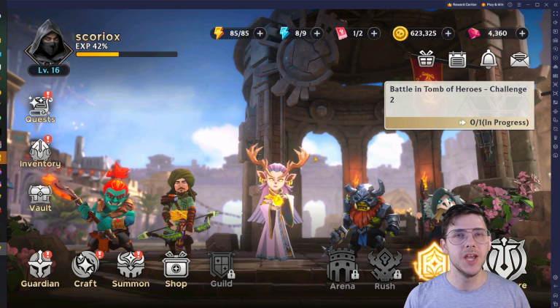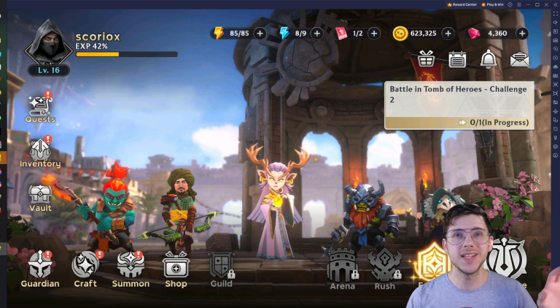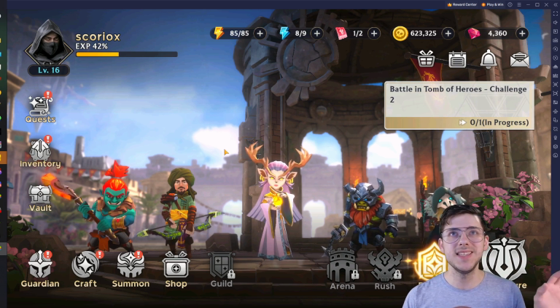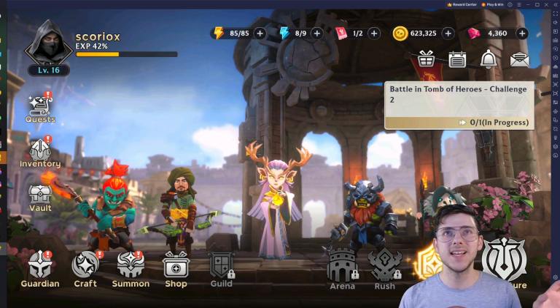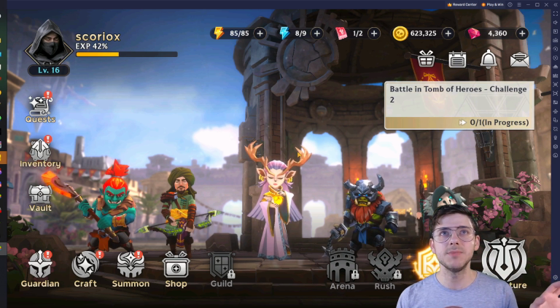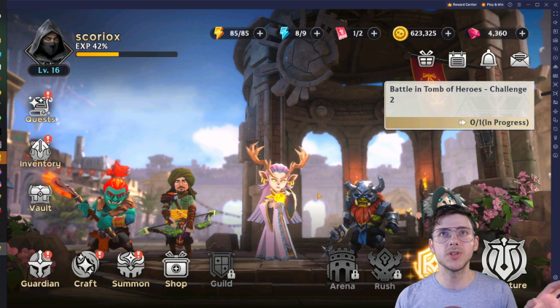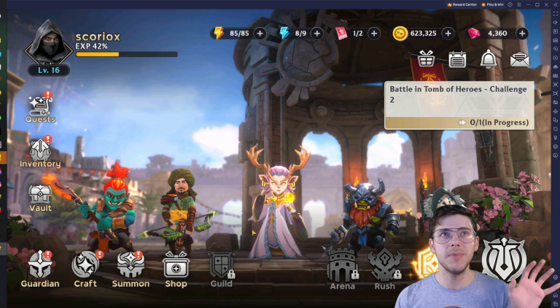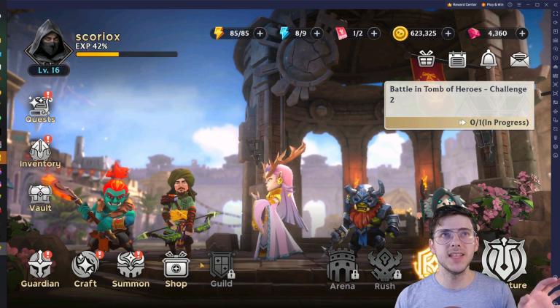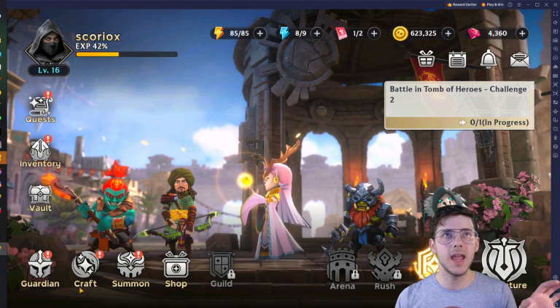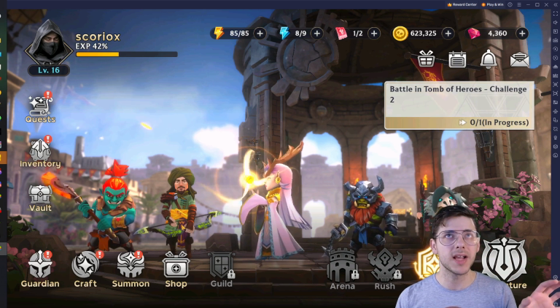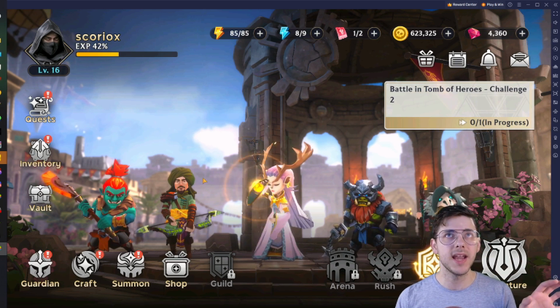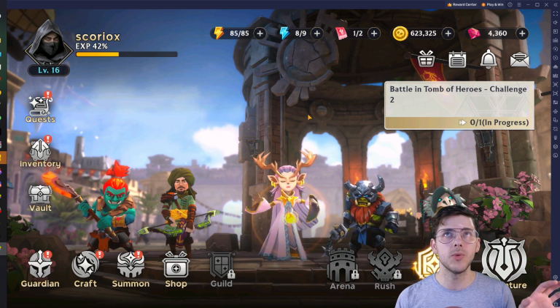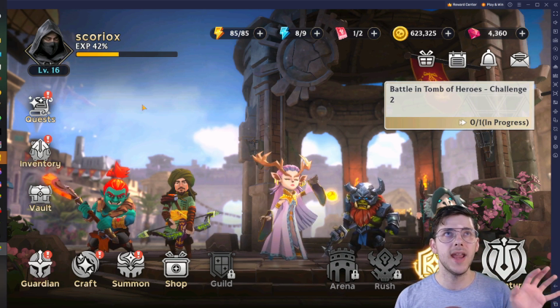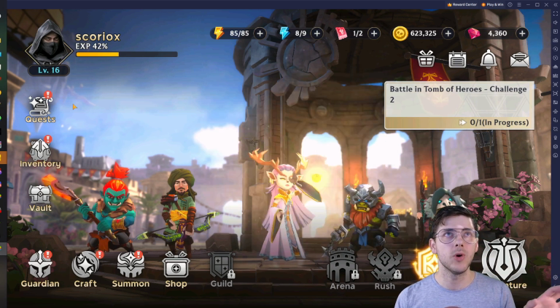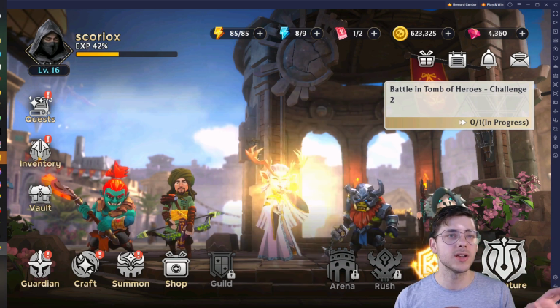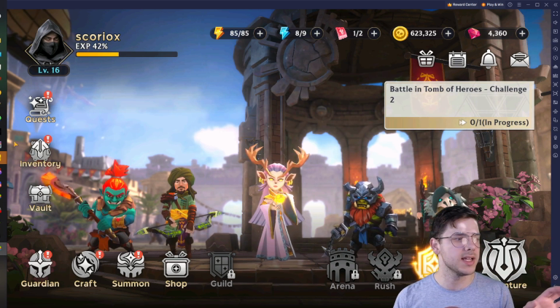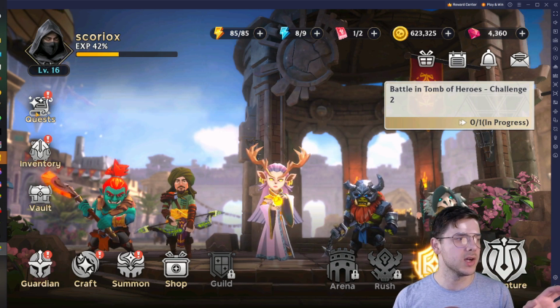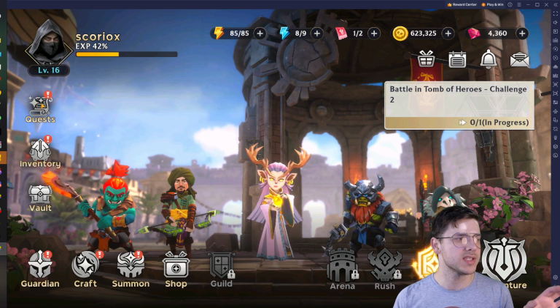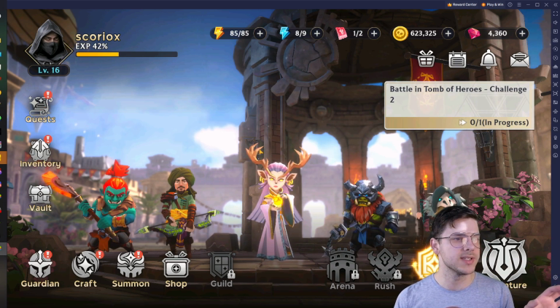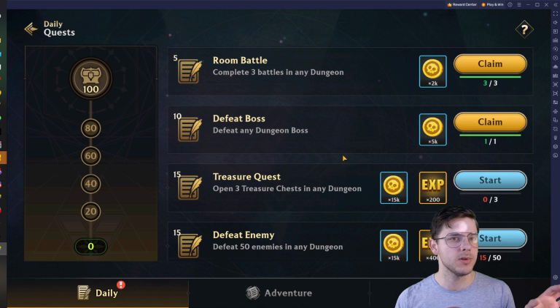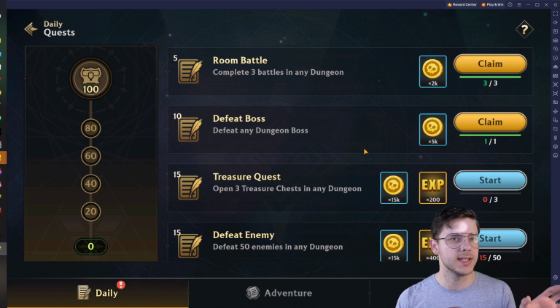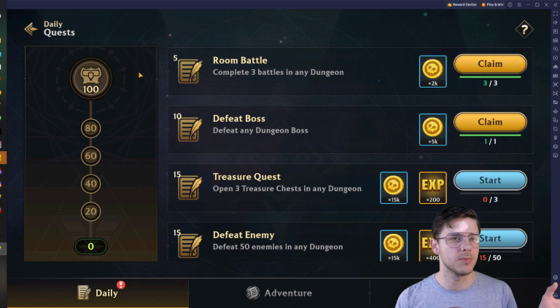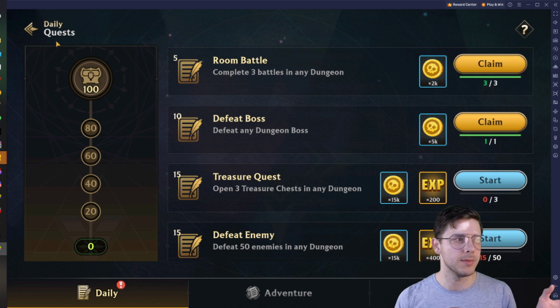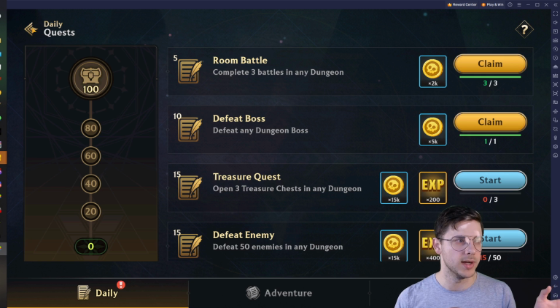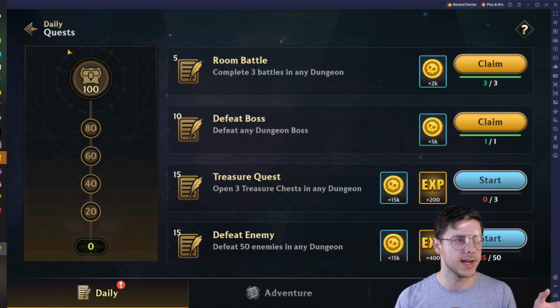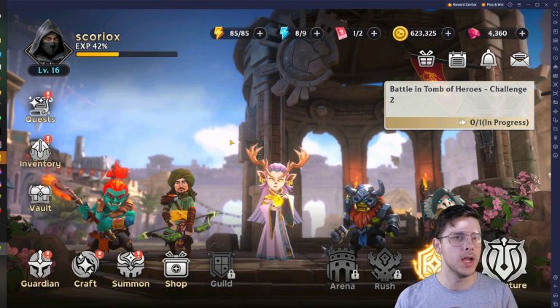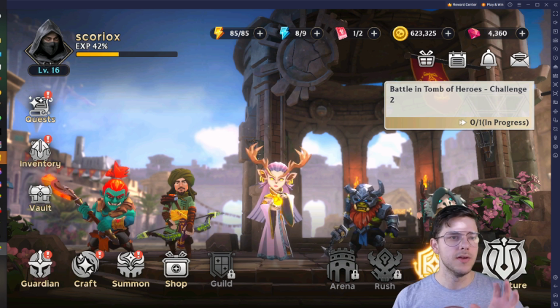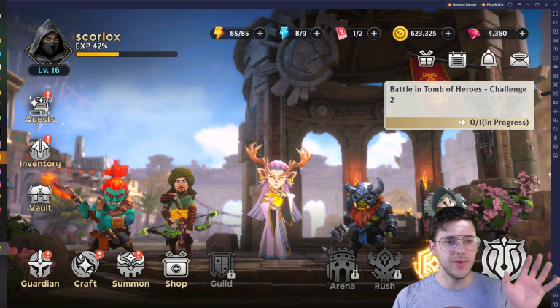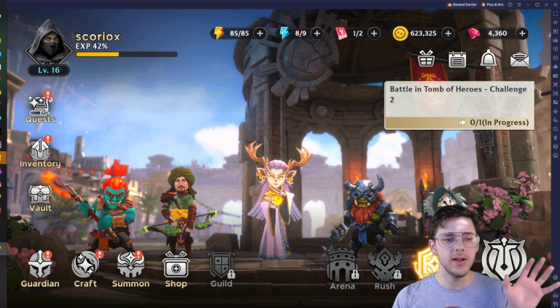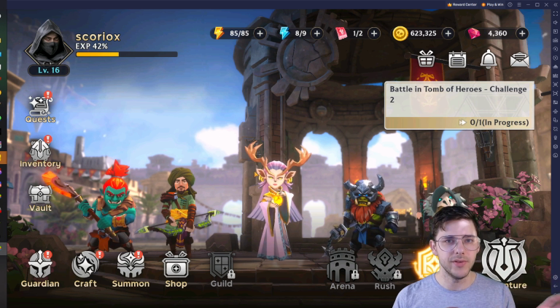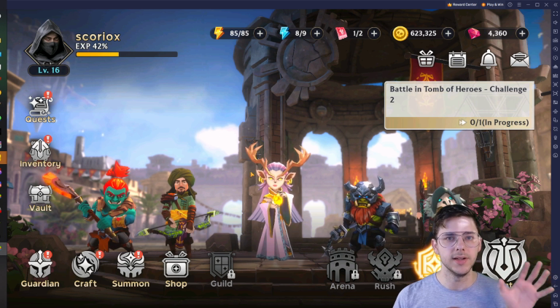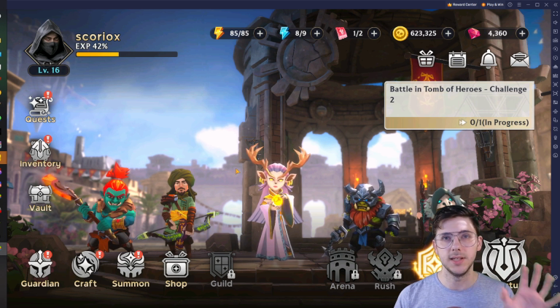You can see that's how simple it was — I'm in the game. I click everywhere and it works. I can click Quest, for example, and it's going to bring up the Quest. Very, very simple.